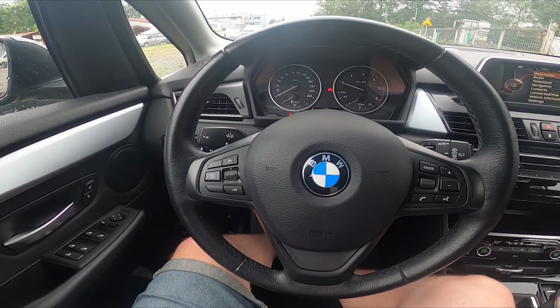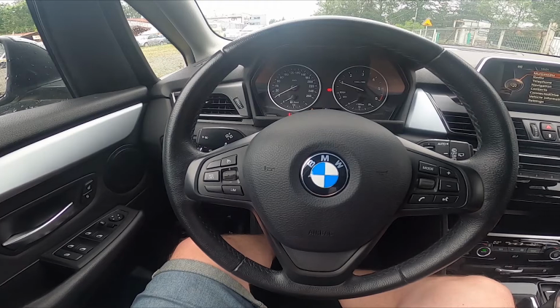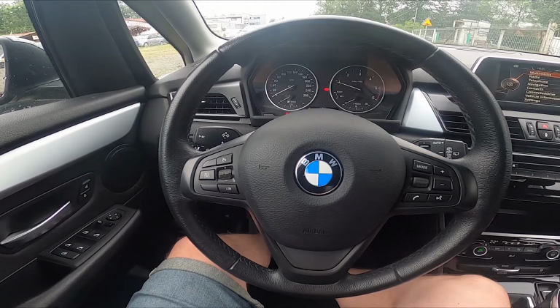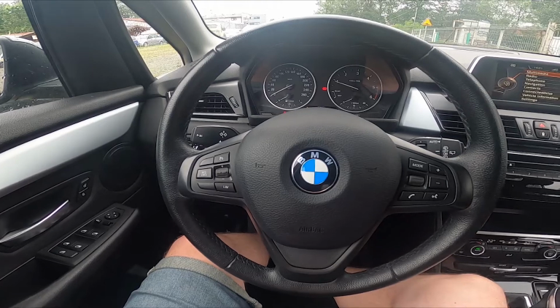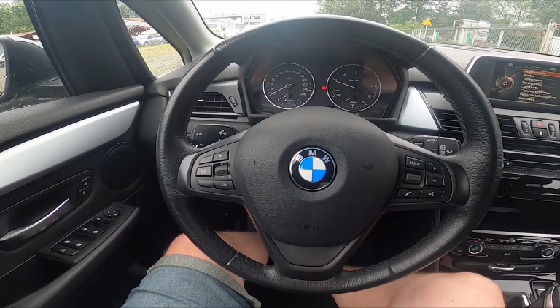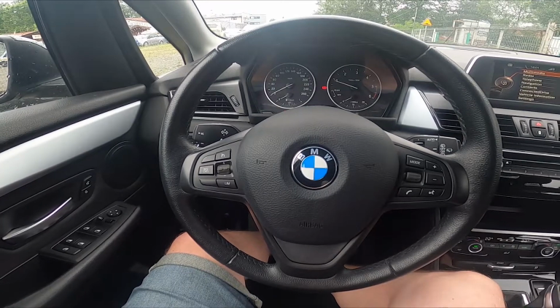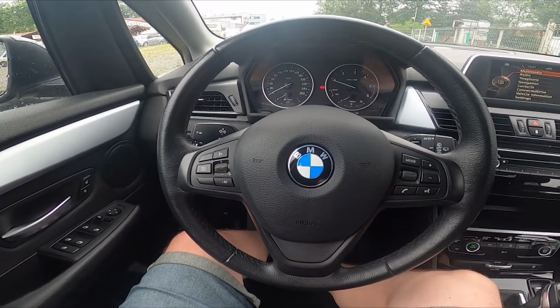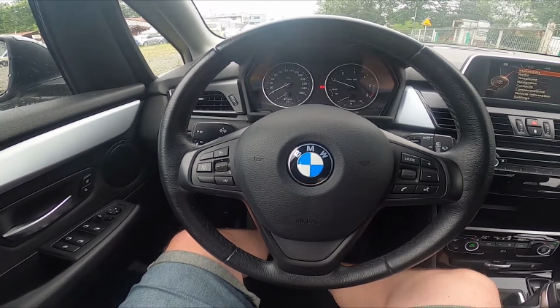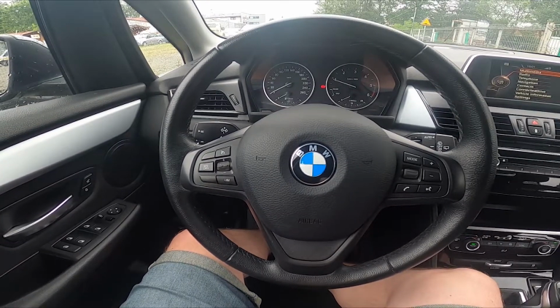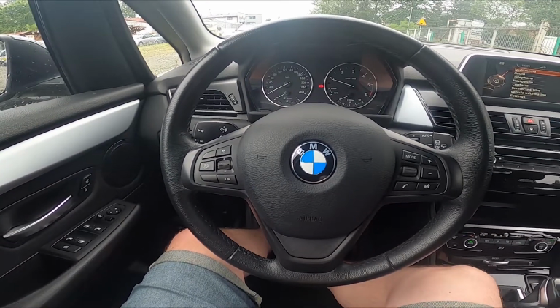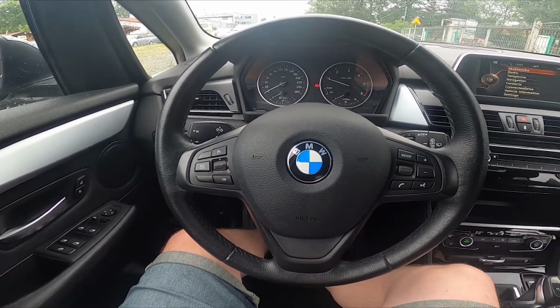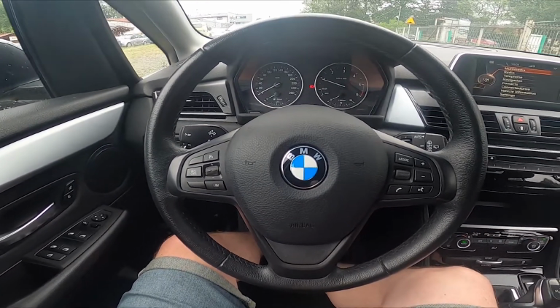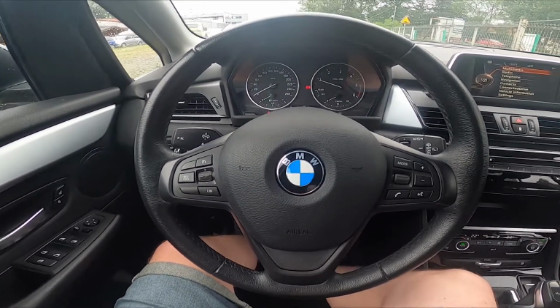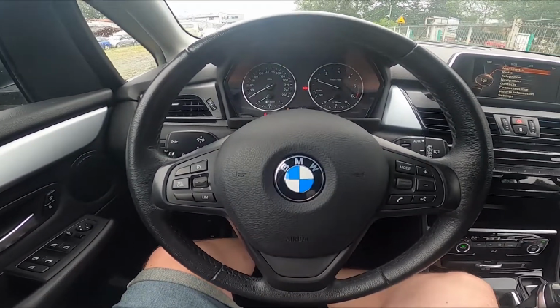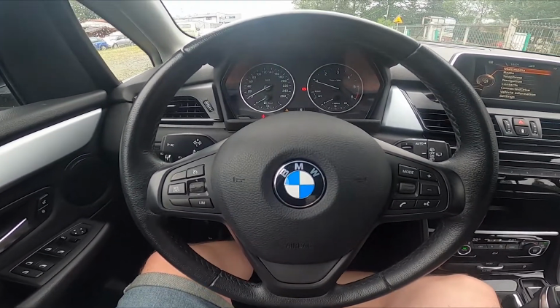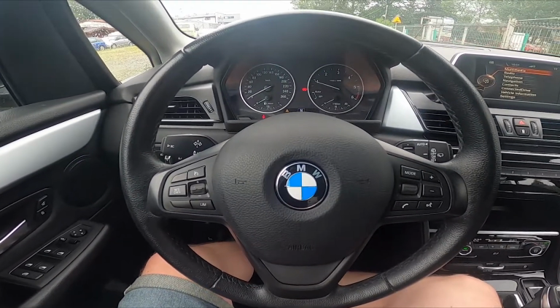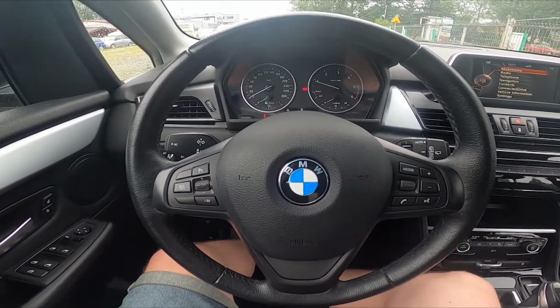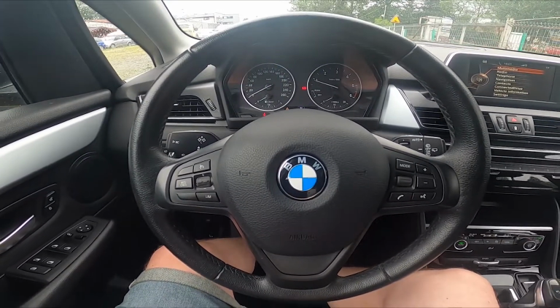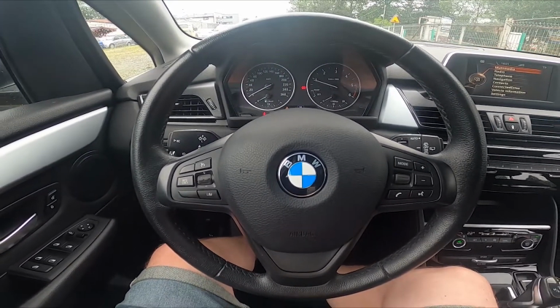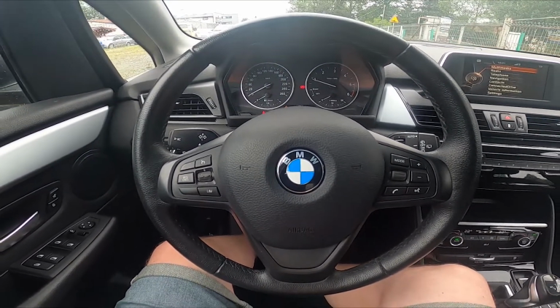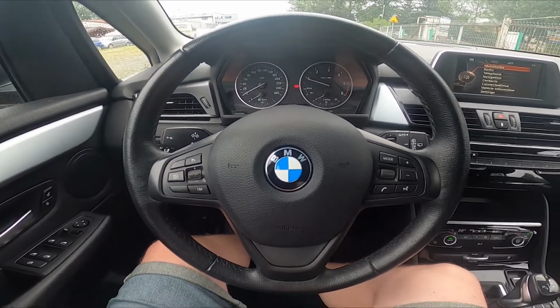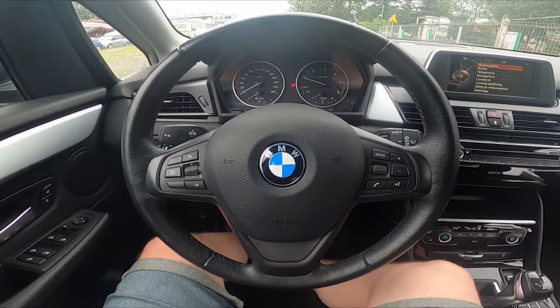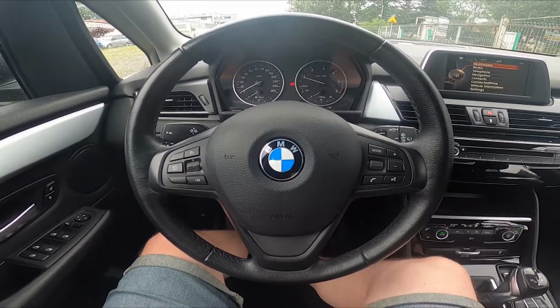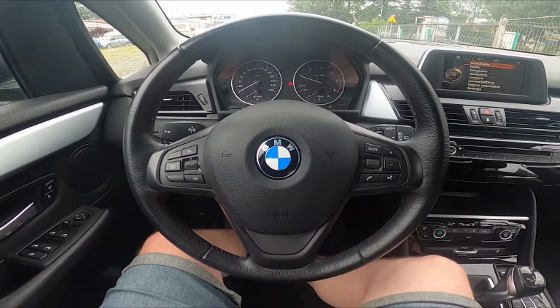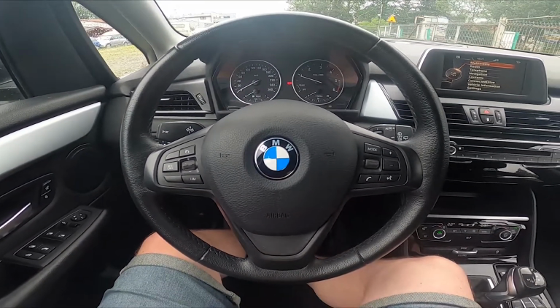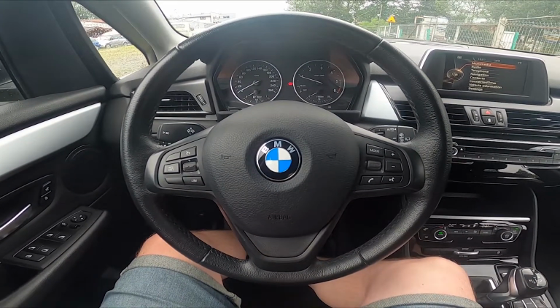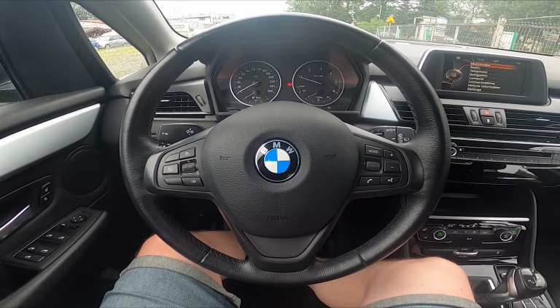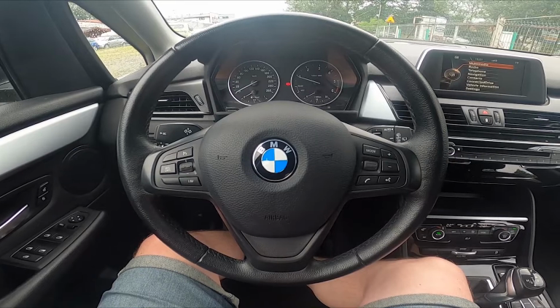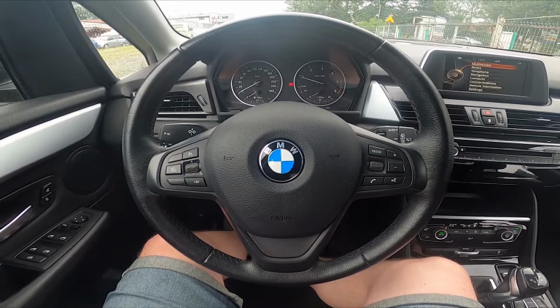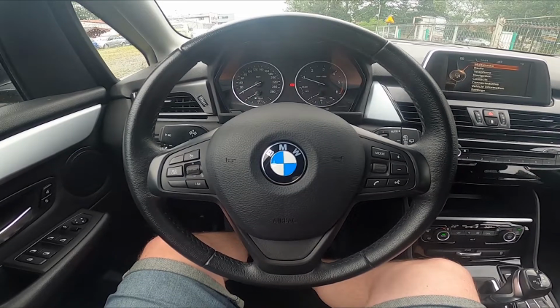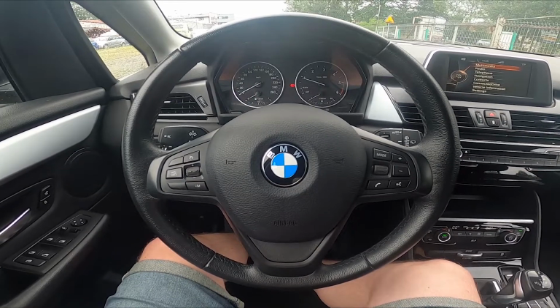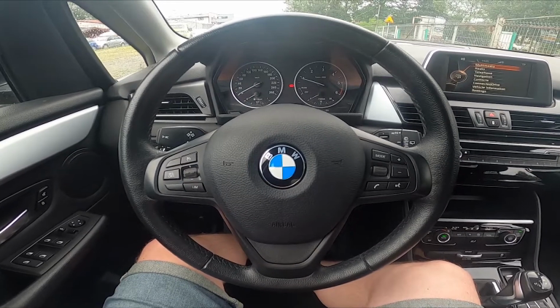Hello, today I'm in BMW Series 2. In this video I'll show you how to manage the electric gearbox.